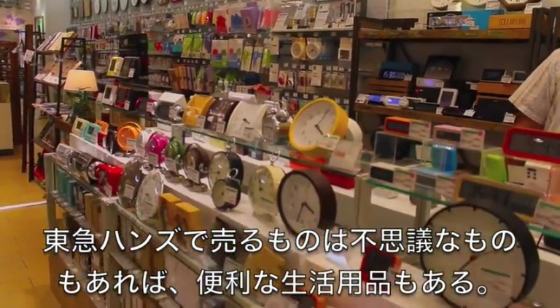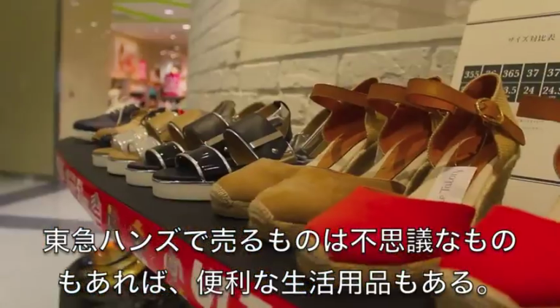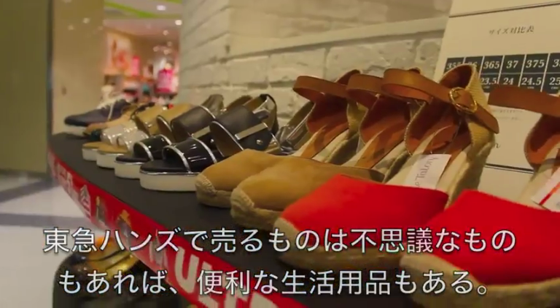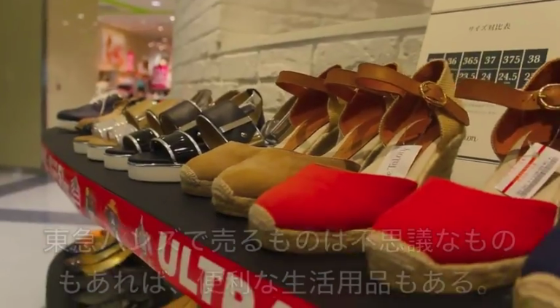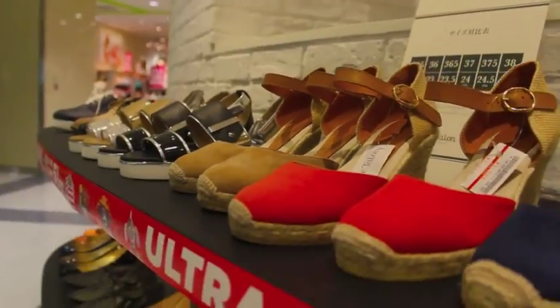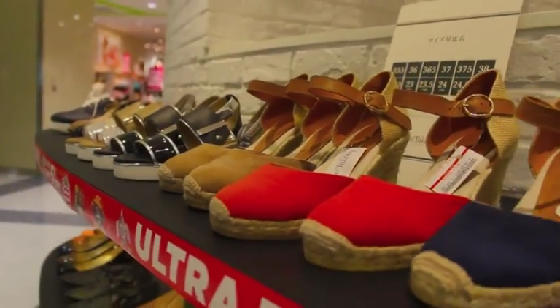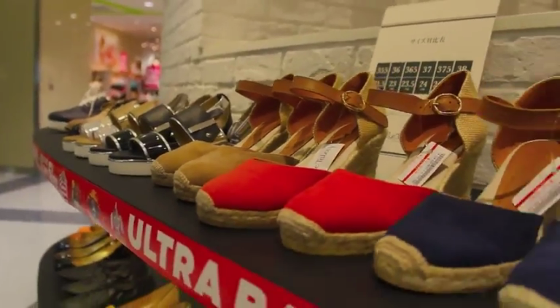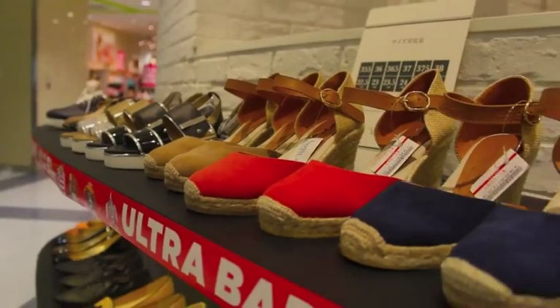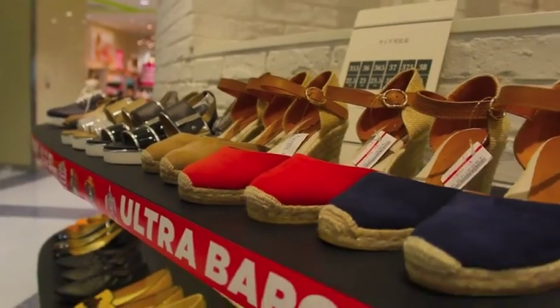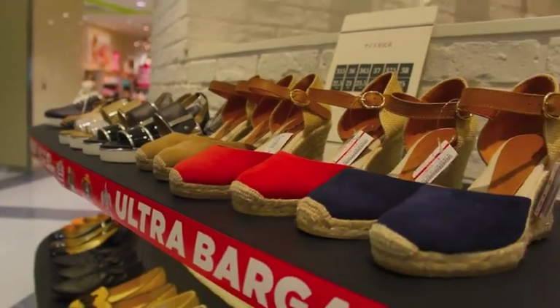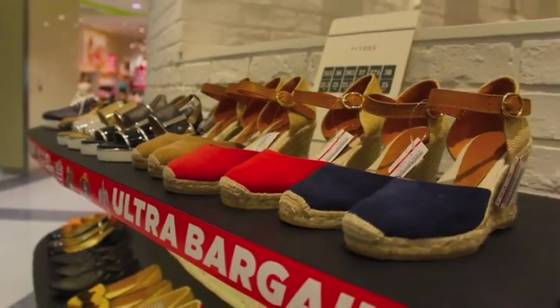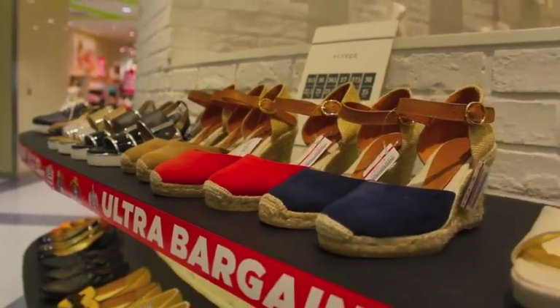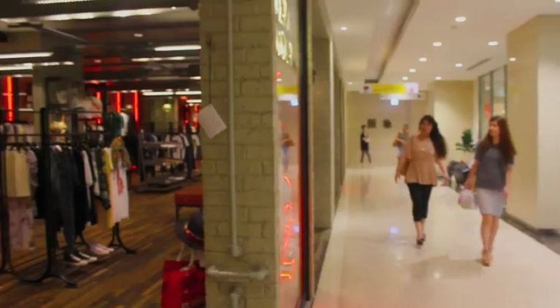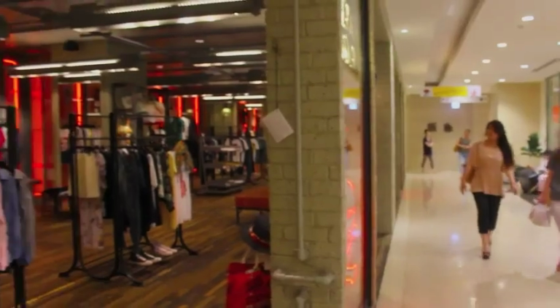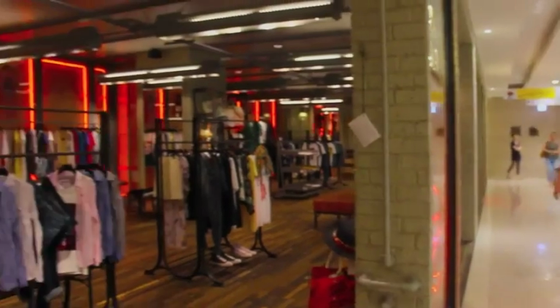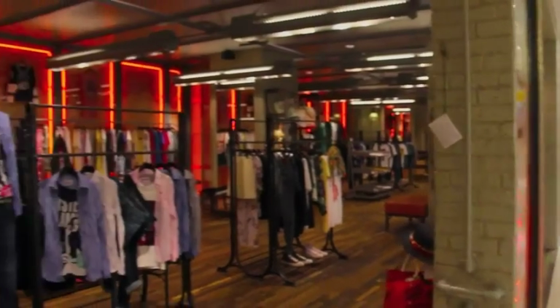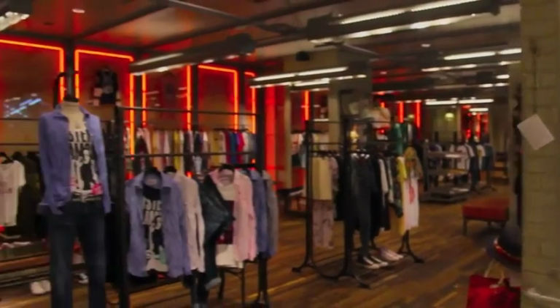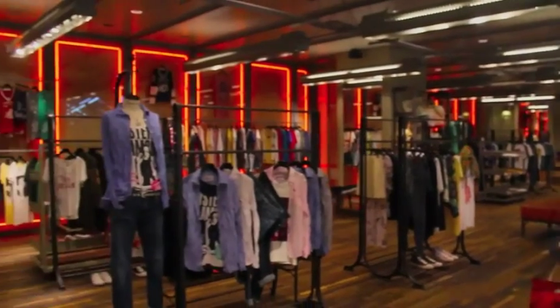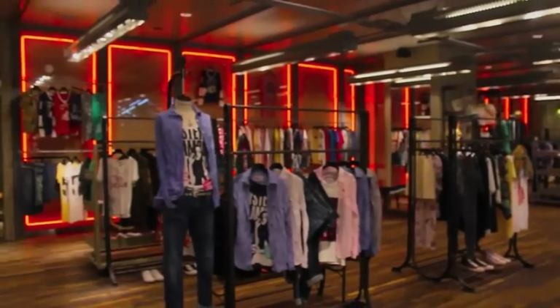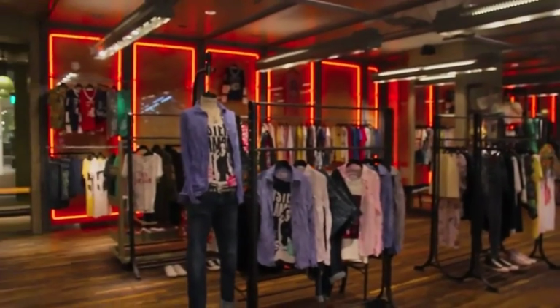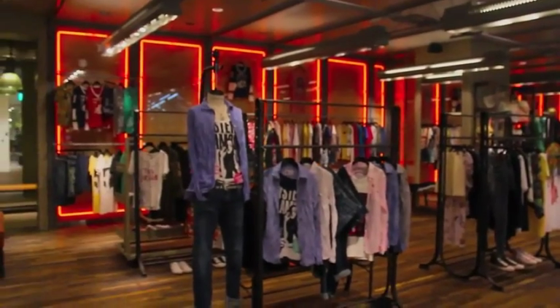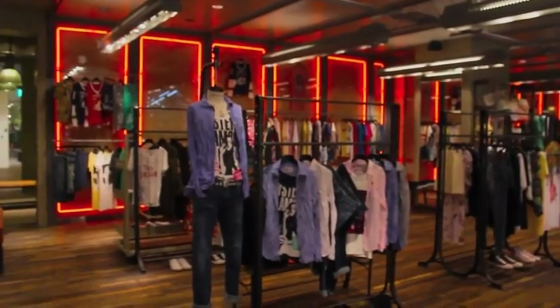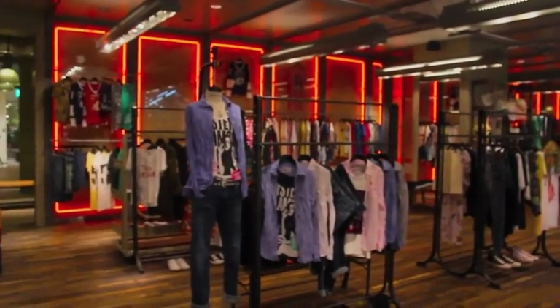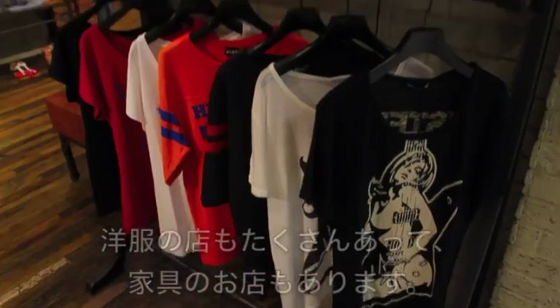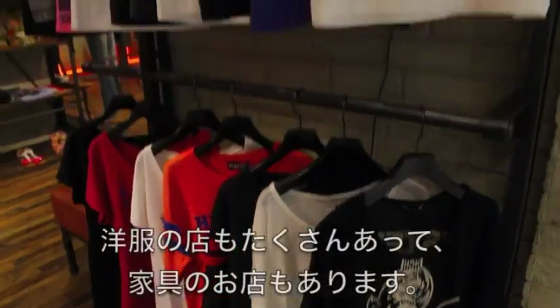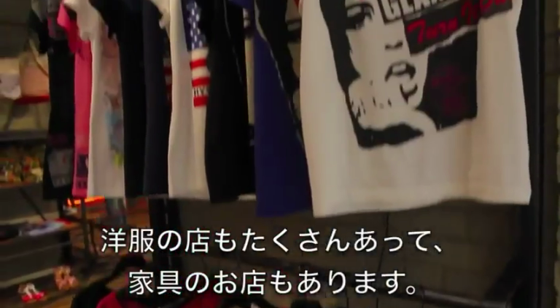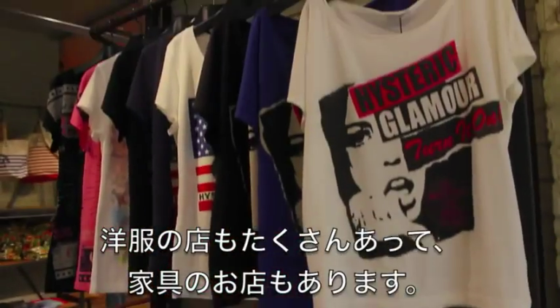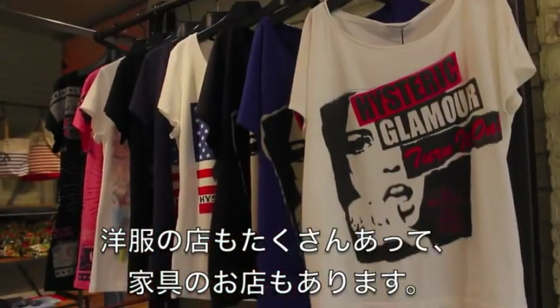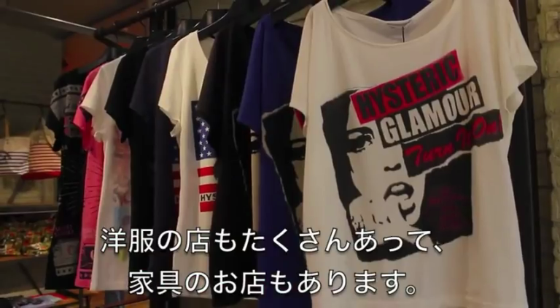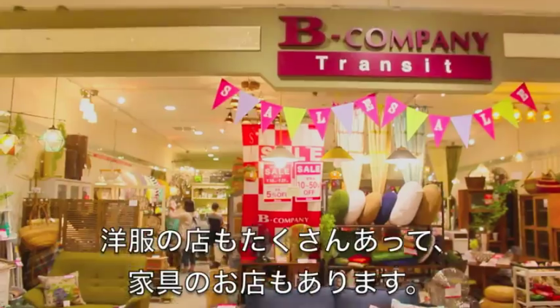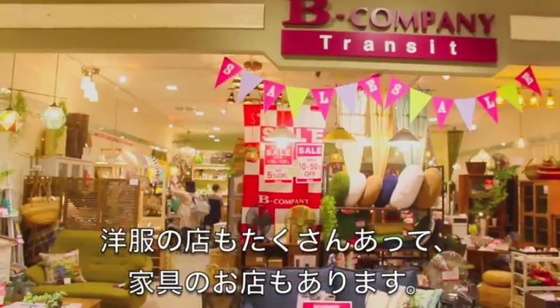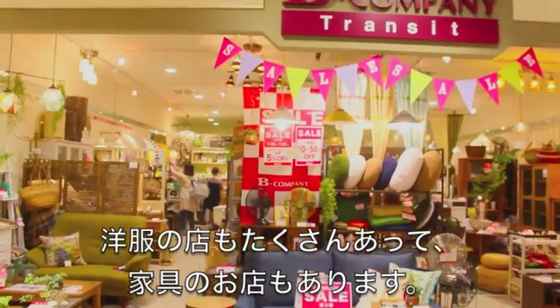I always grab fresh fruit juice from Tokyo Fruits. Their menu changes depending on the season, but their watermelon juice is pretty darn good.